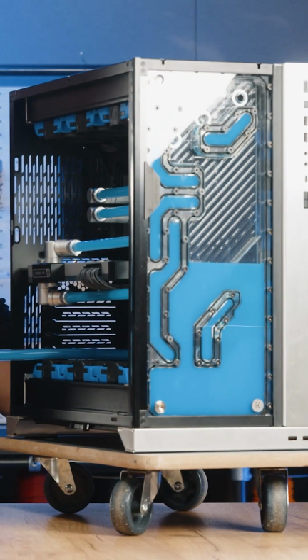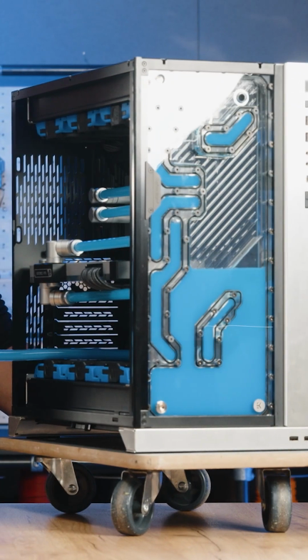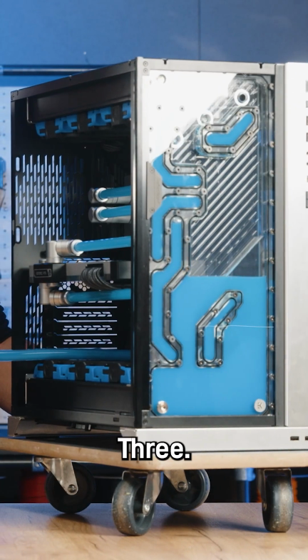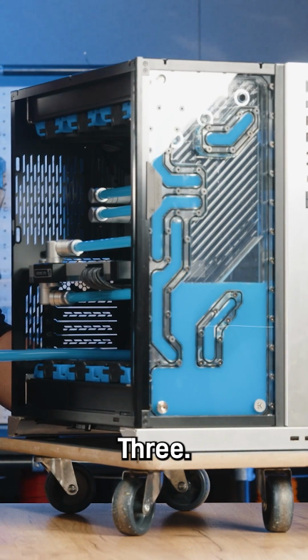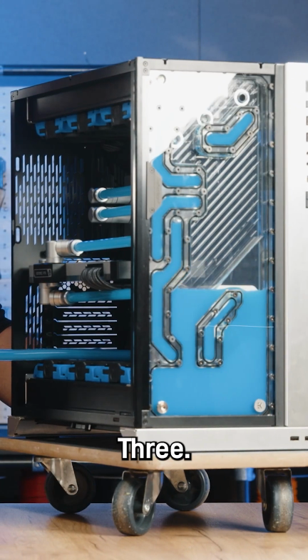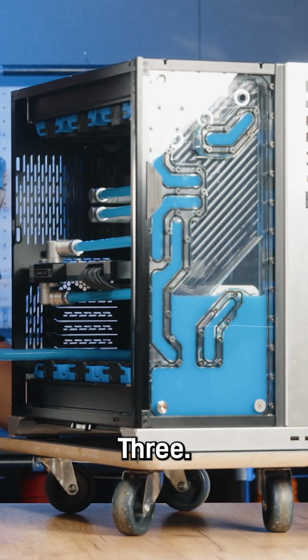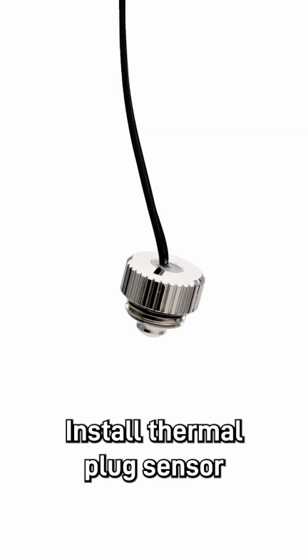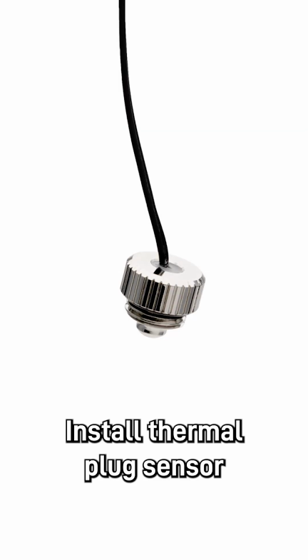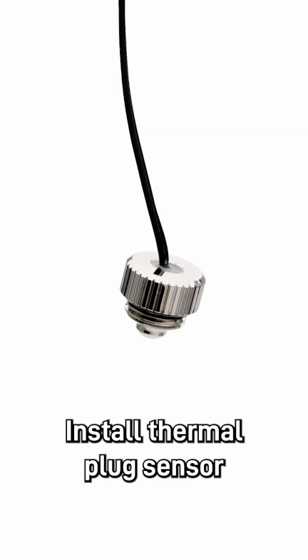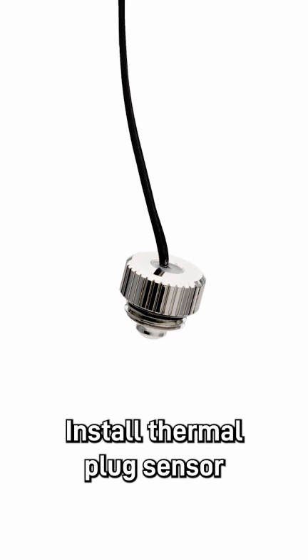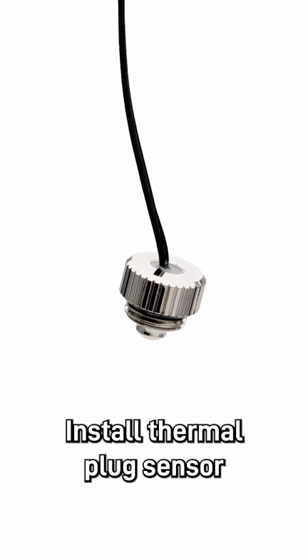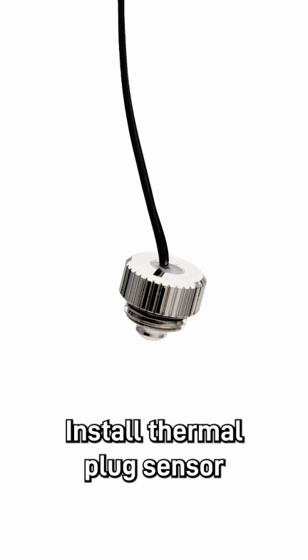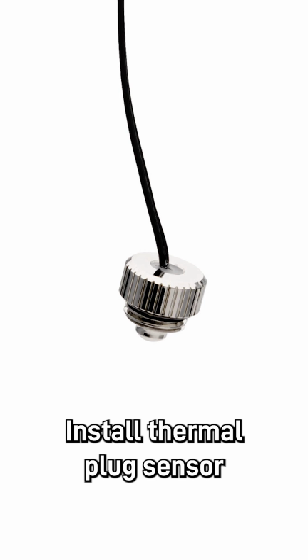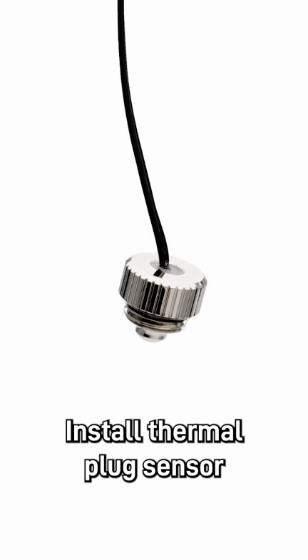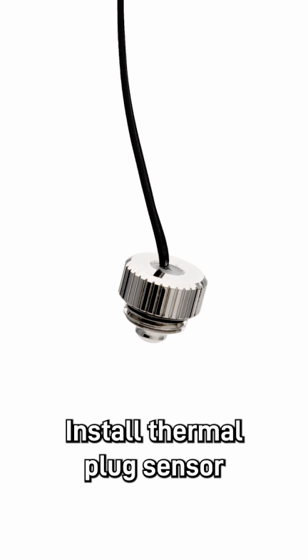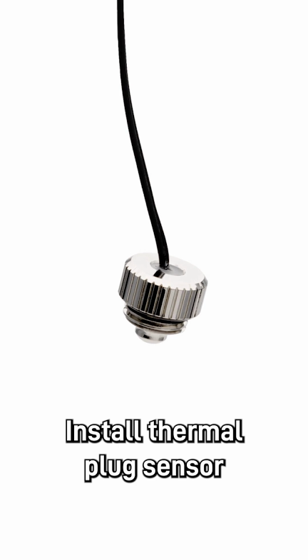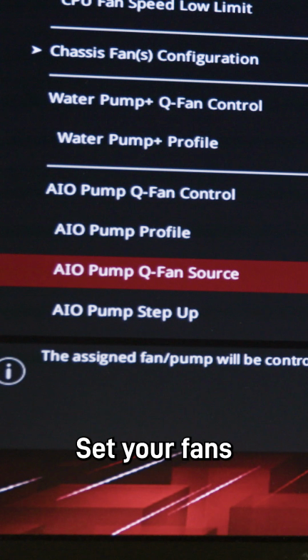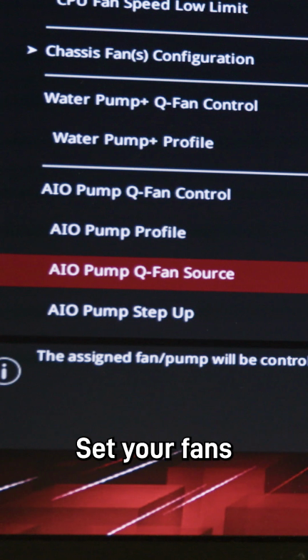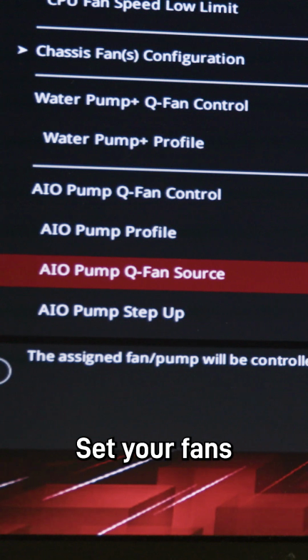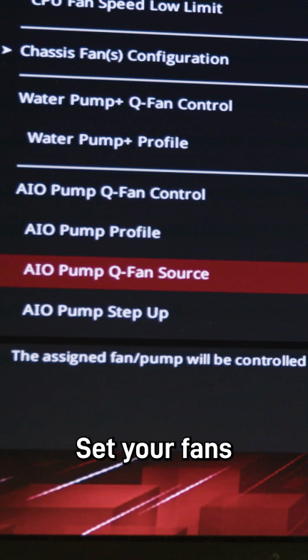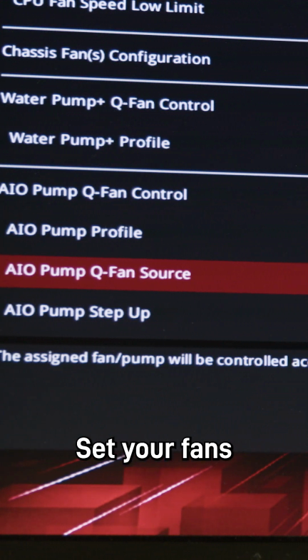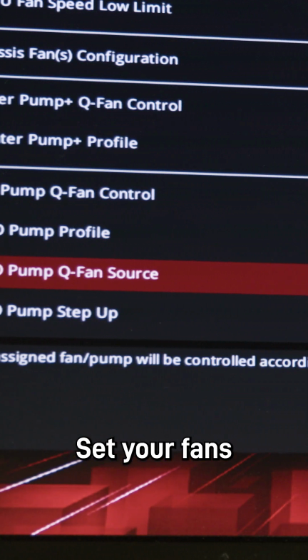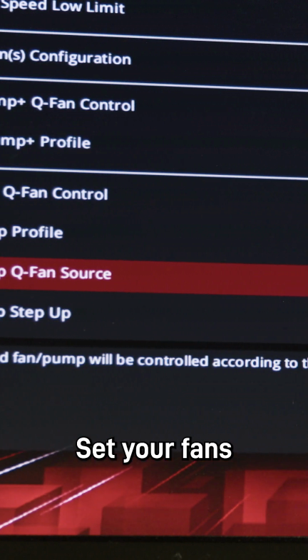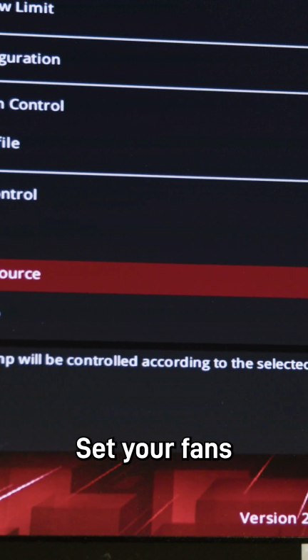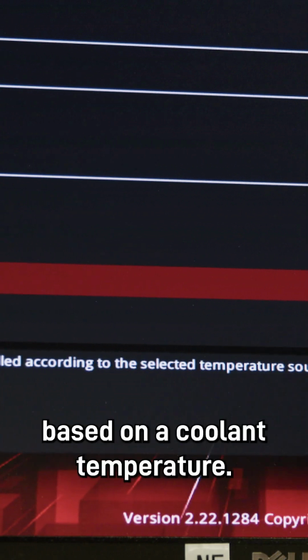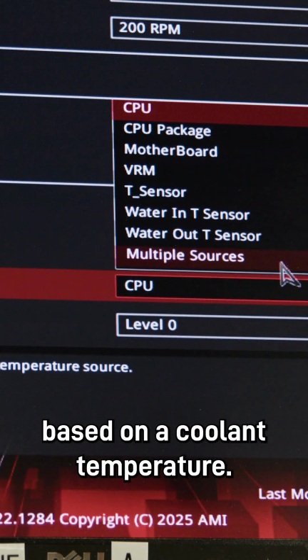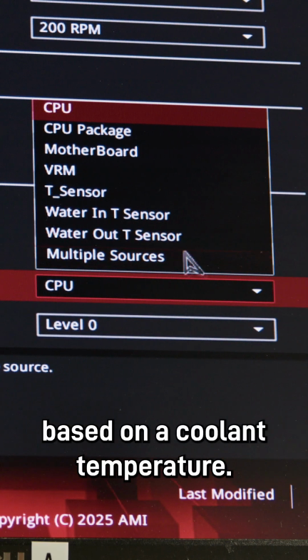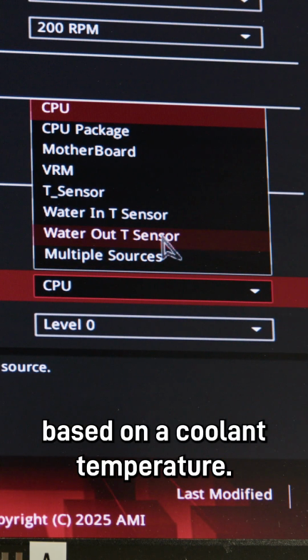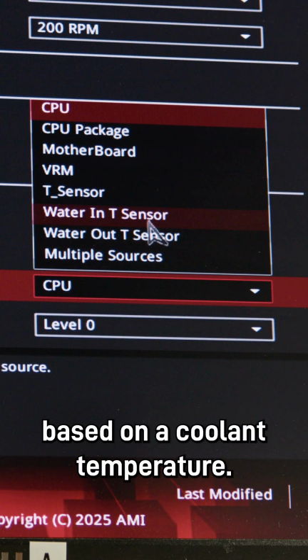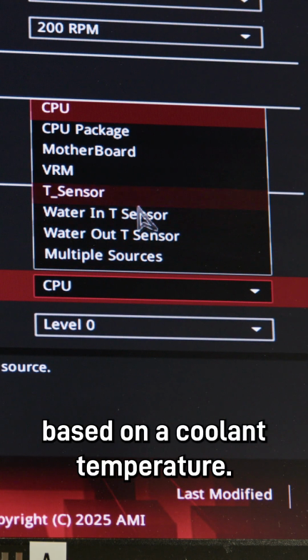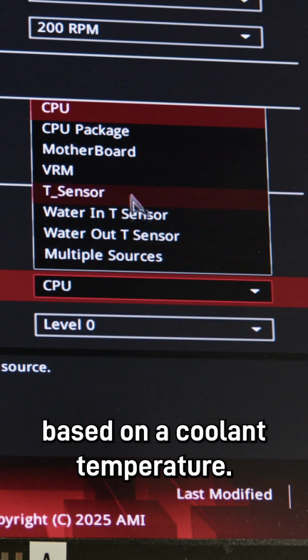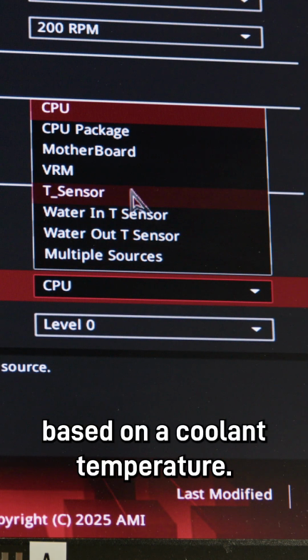3. Install a thermal plug sensor. Set your fans based on coolant temperature.